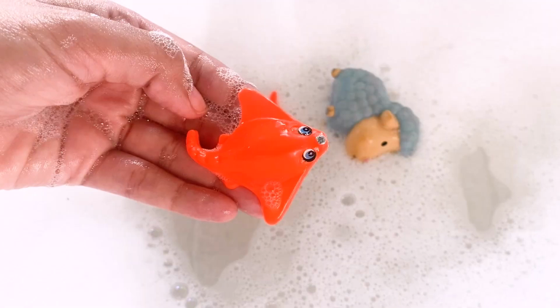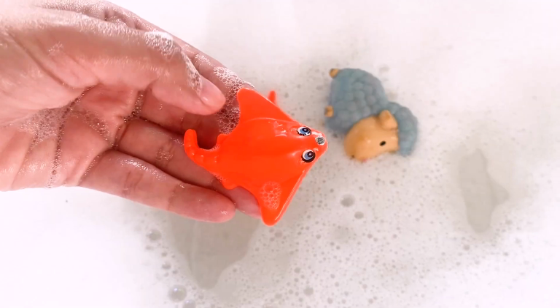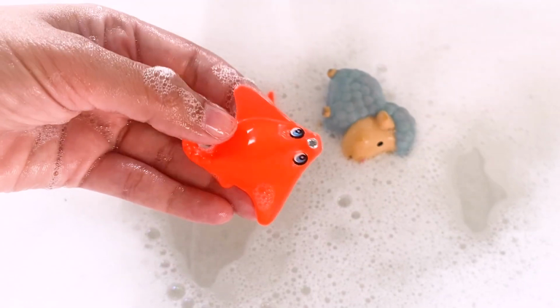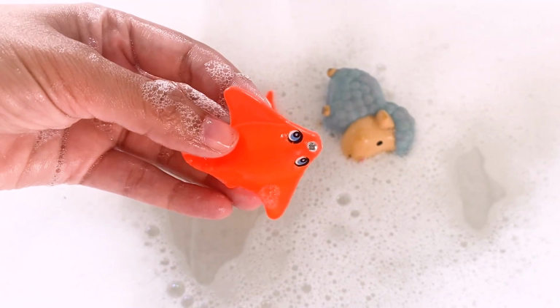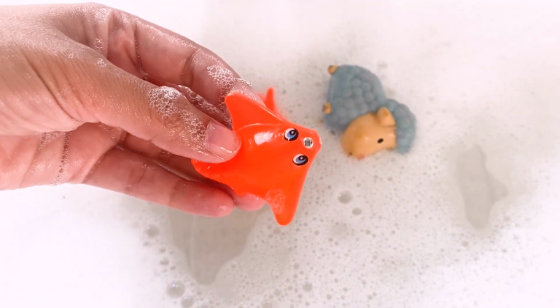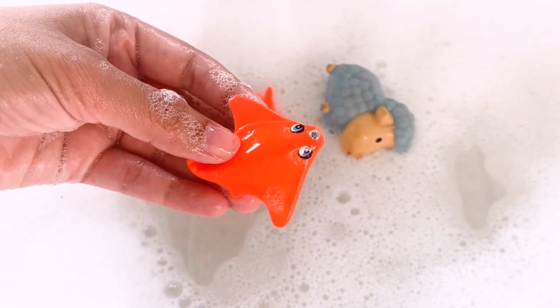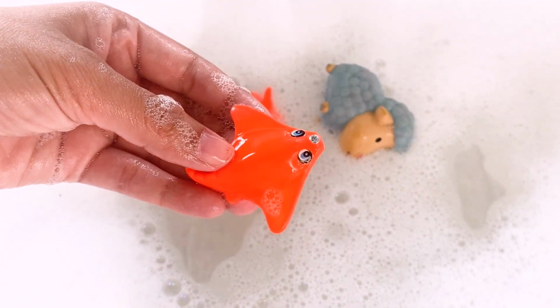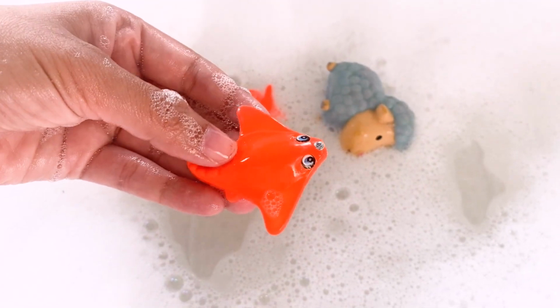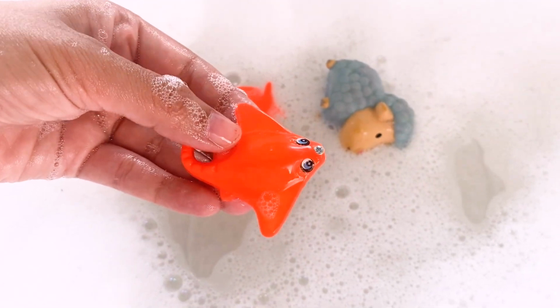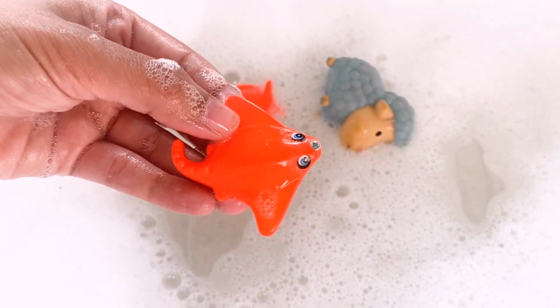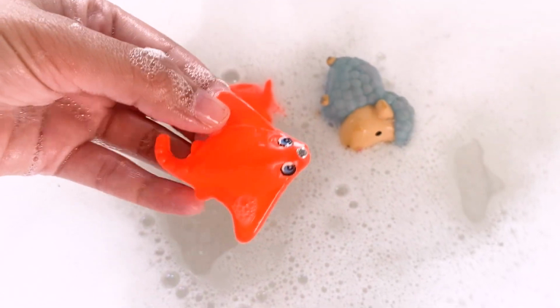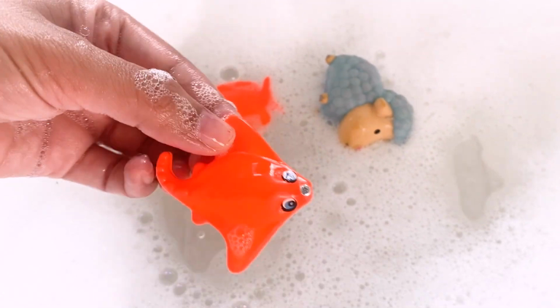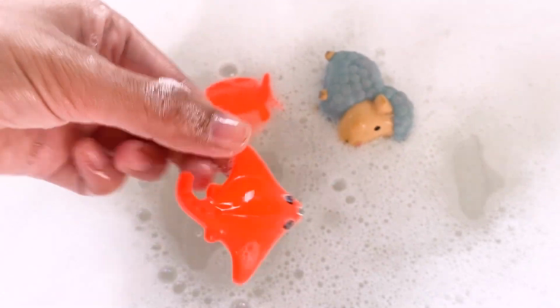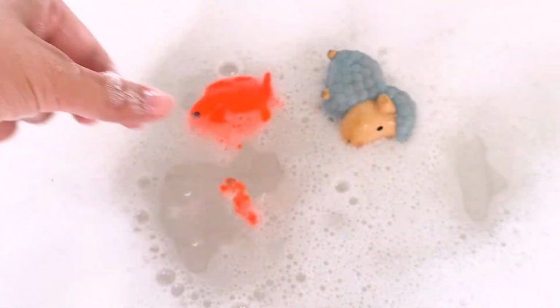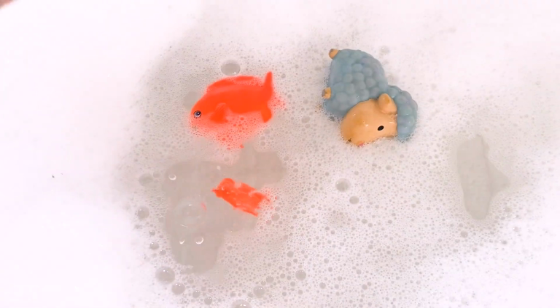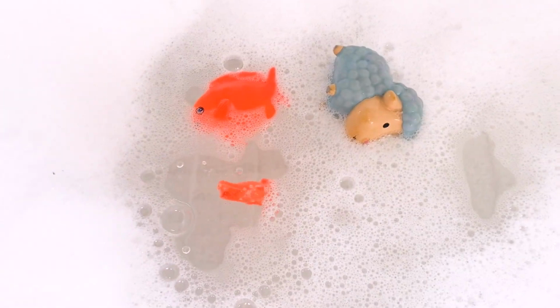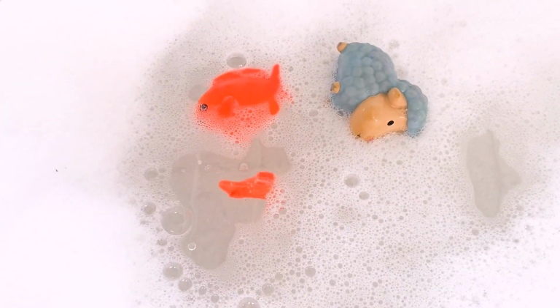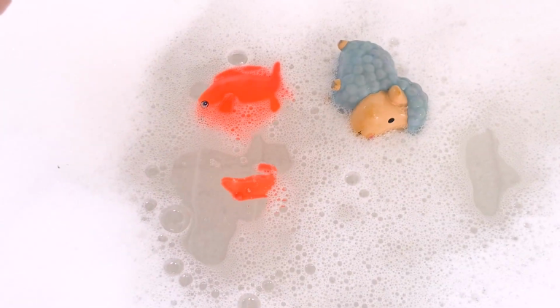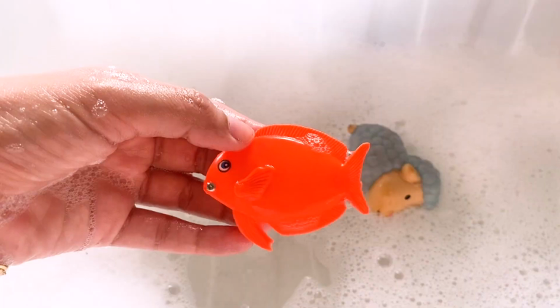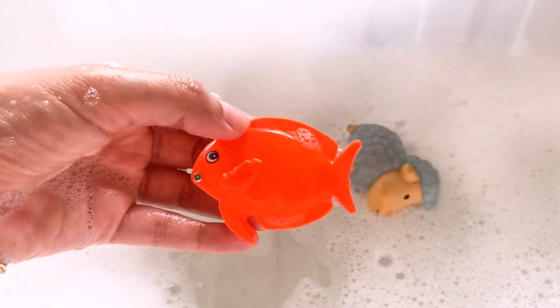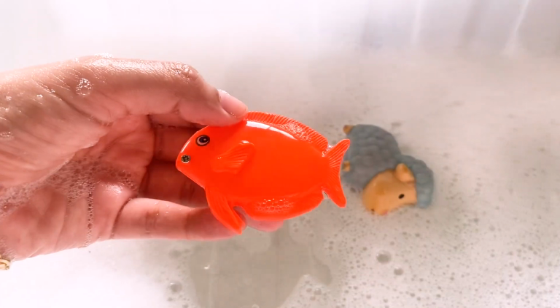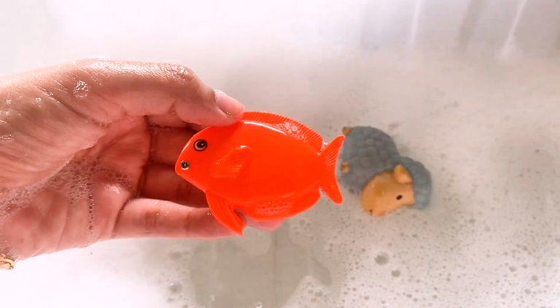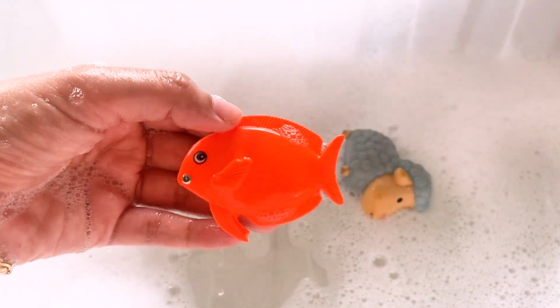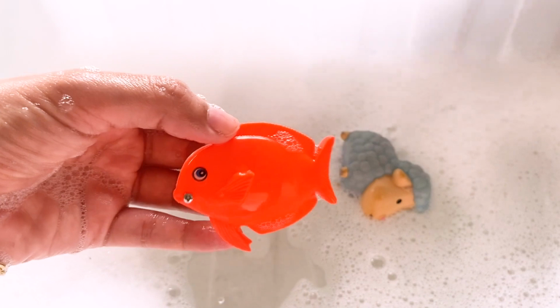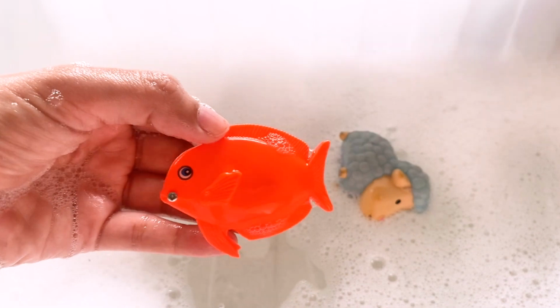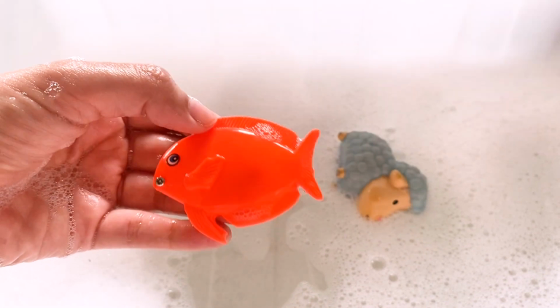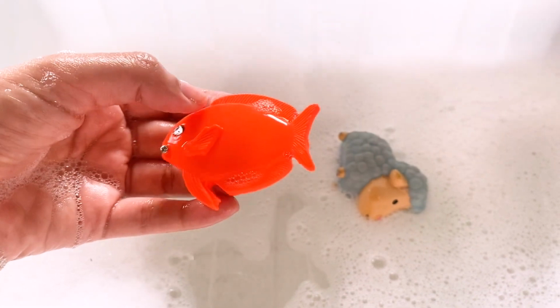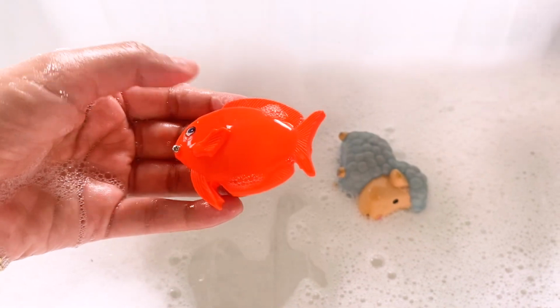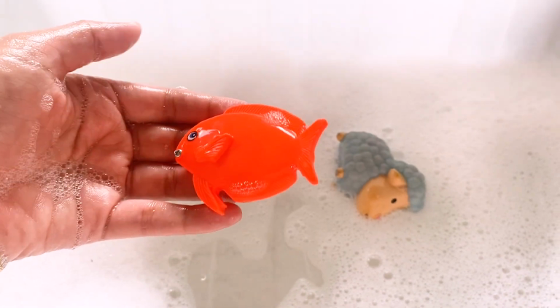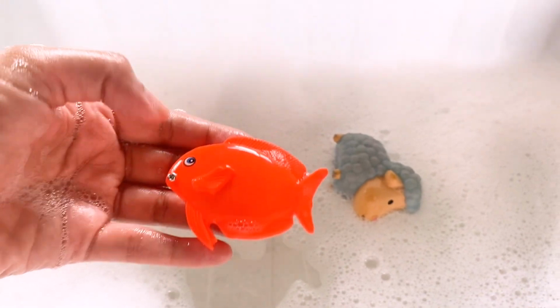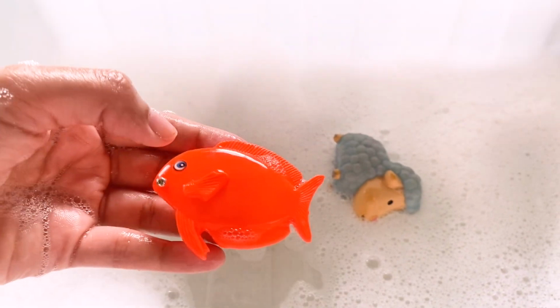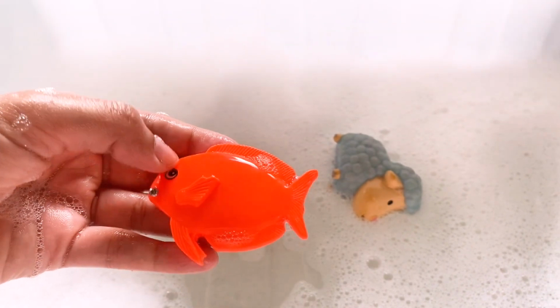Wow, that's a baby mantaray. Wow, that's a nice fish.